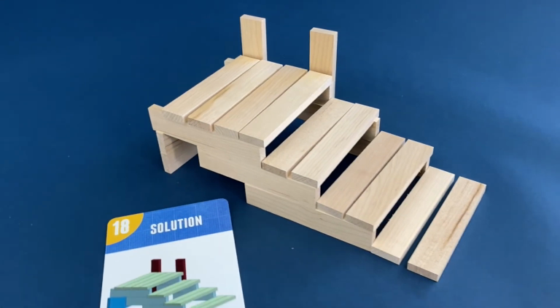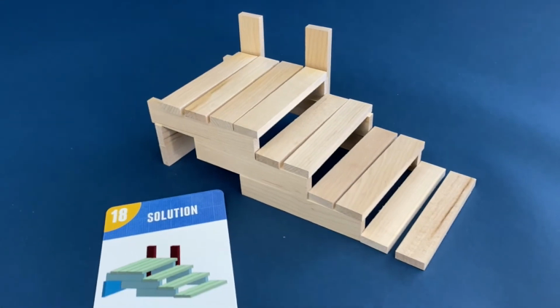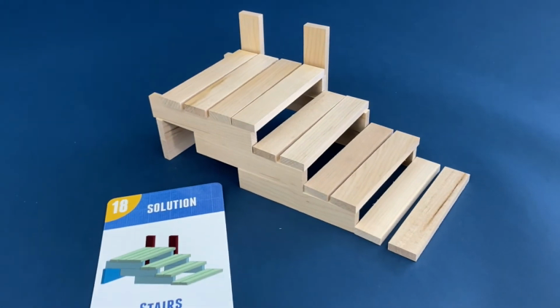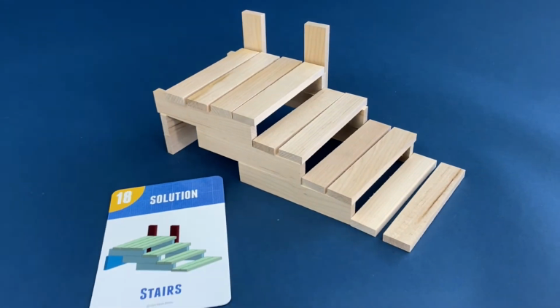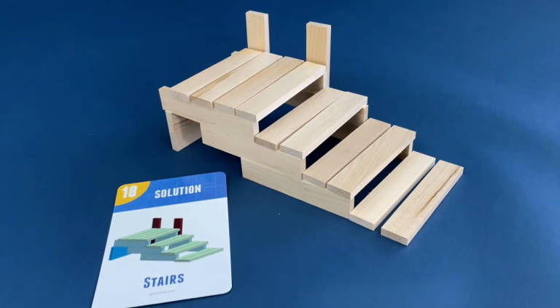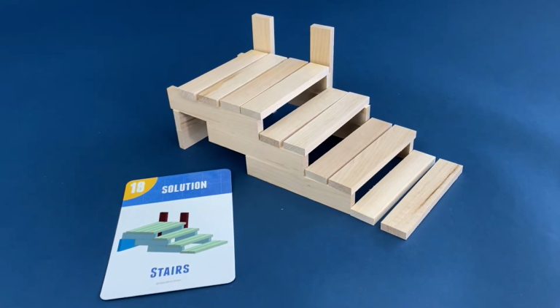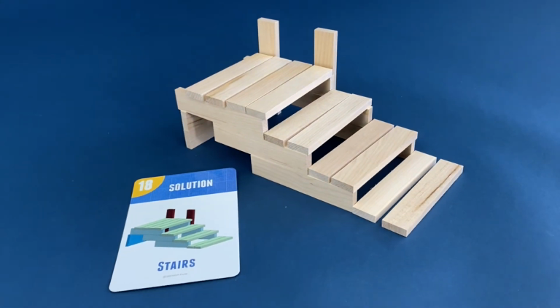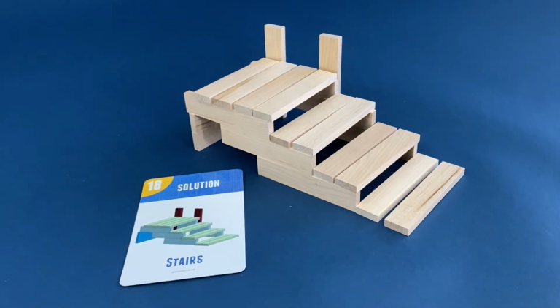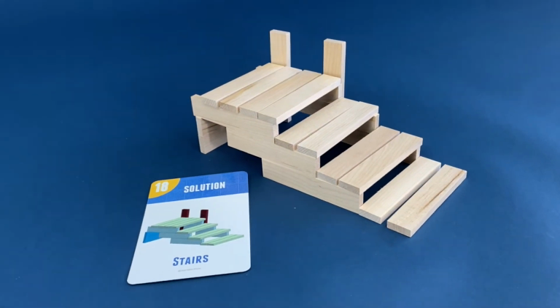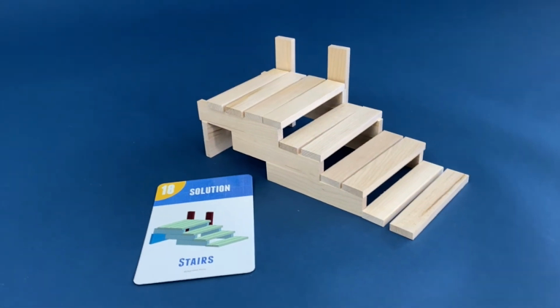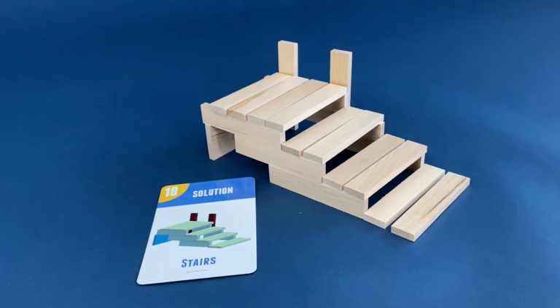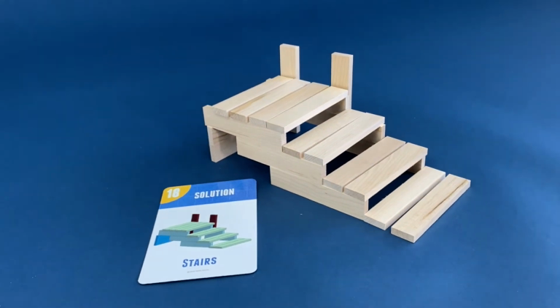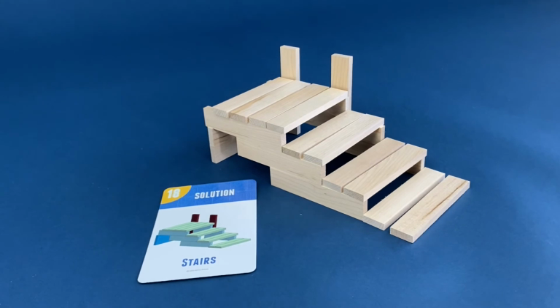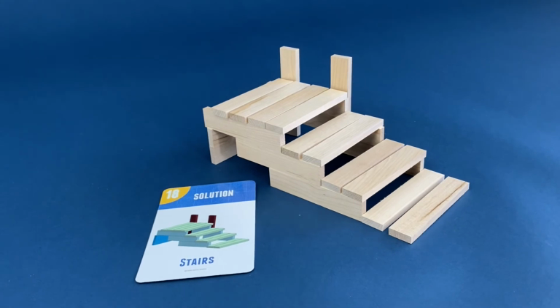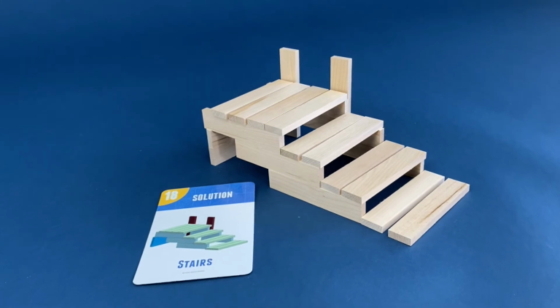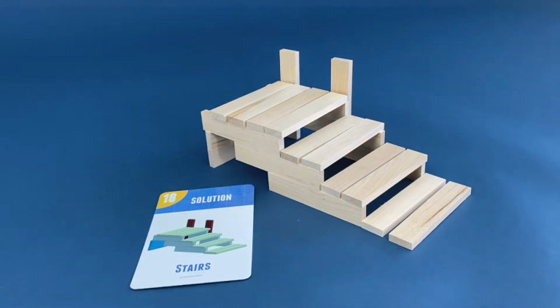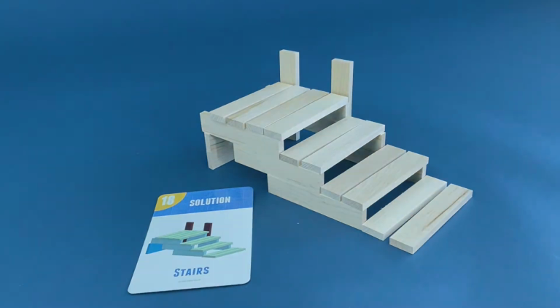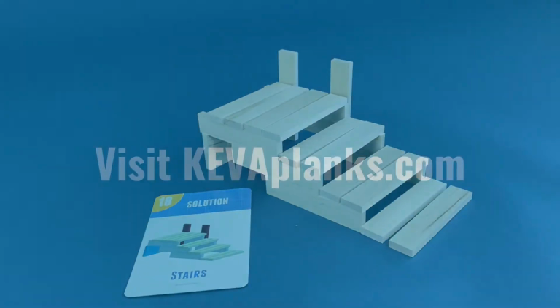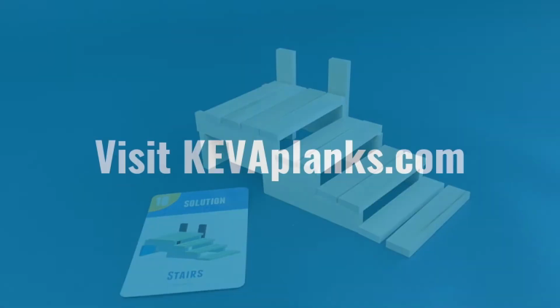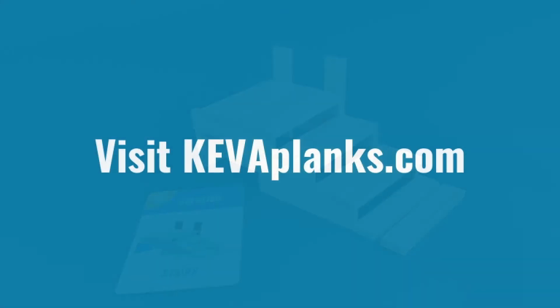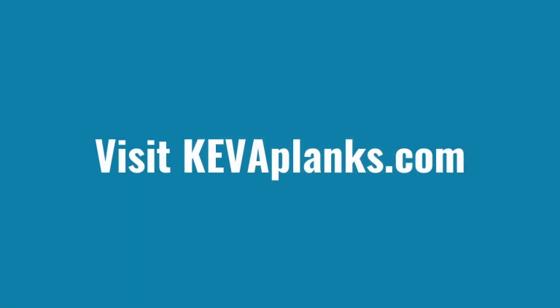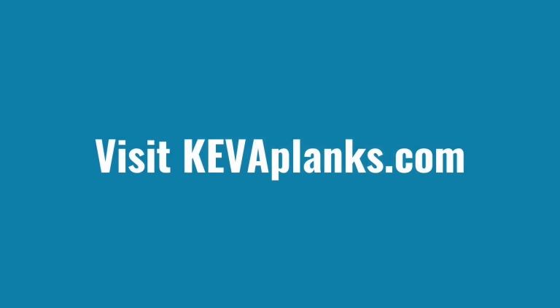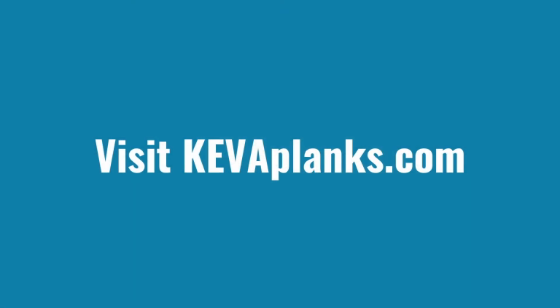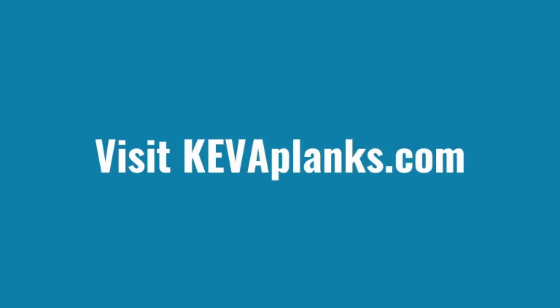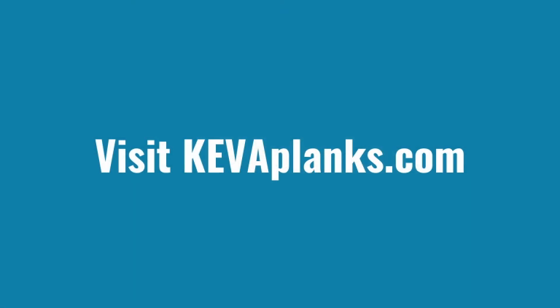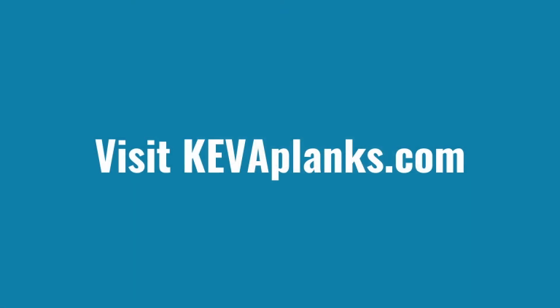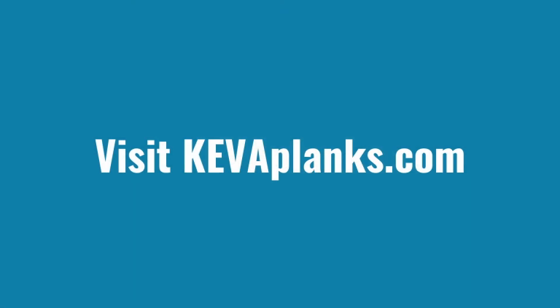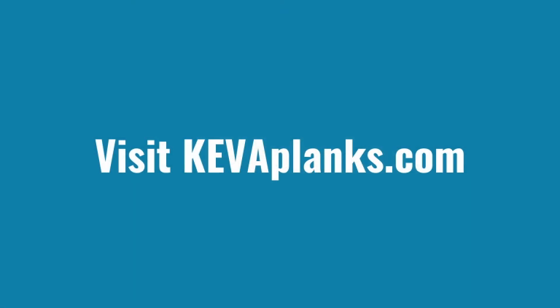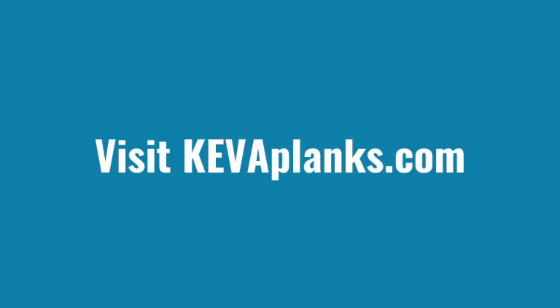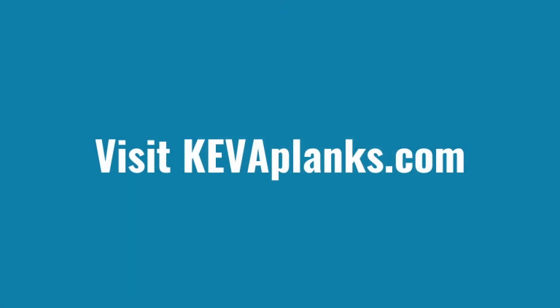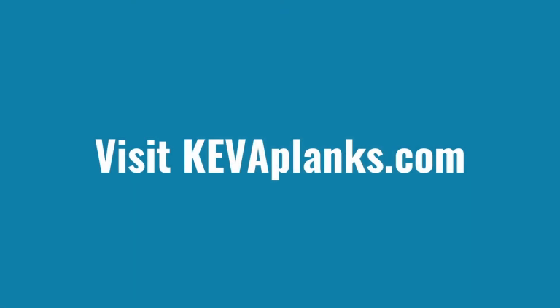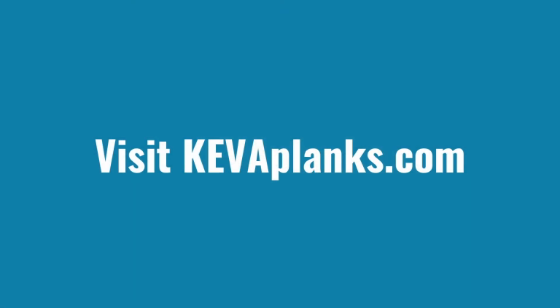Build spatial thinking skills and have fun while doing it. Visit KeeblePlanks.com for more information.